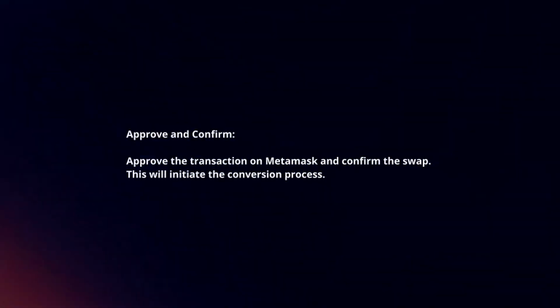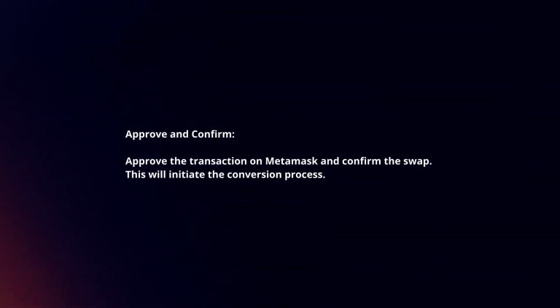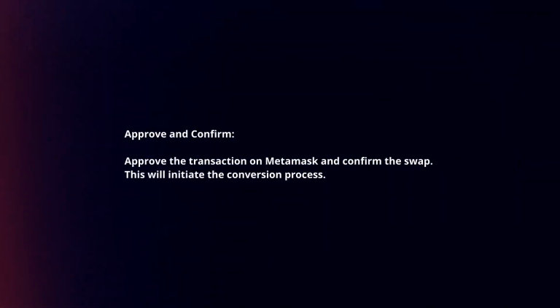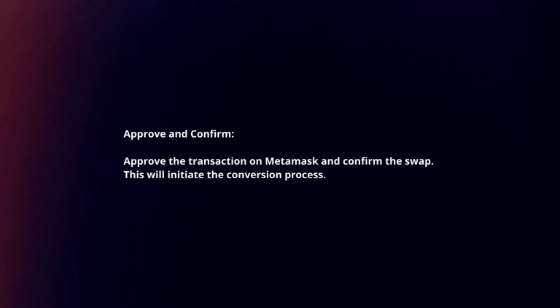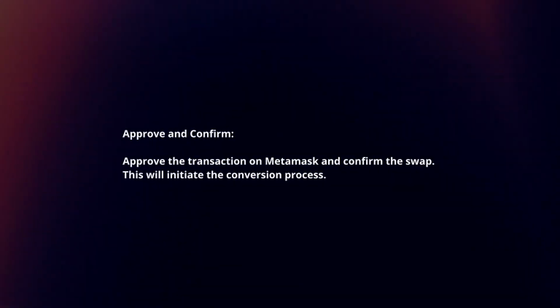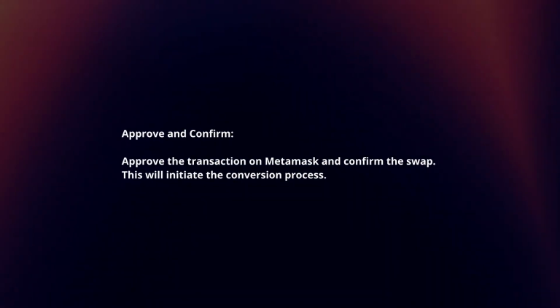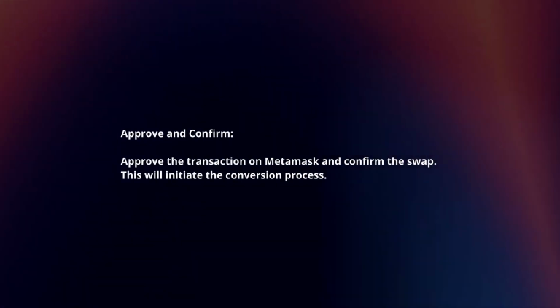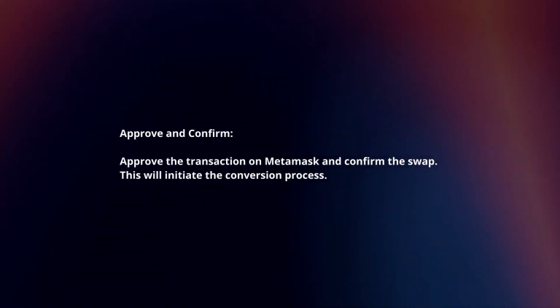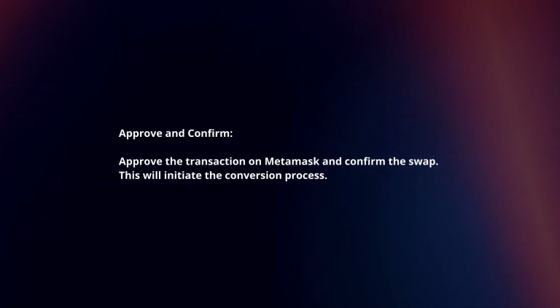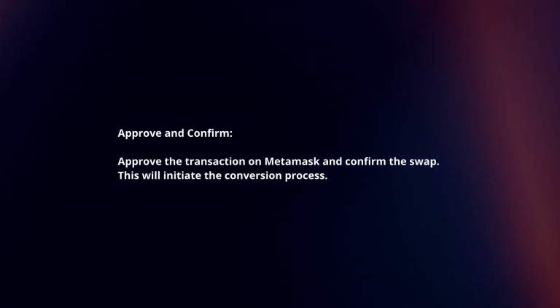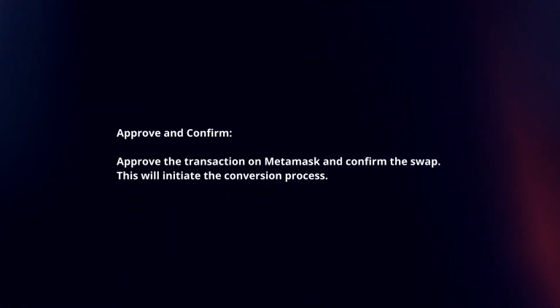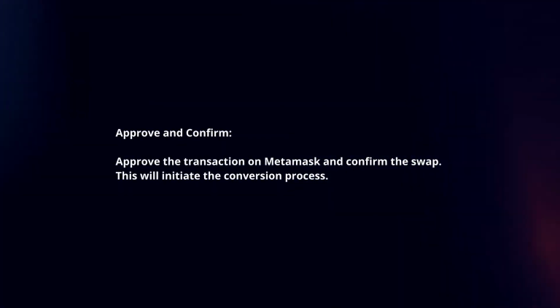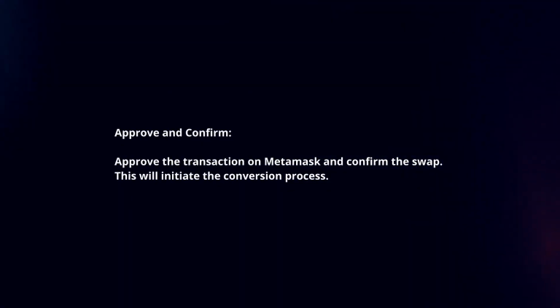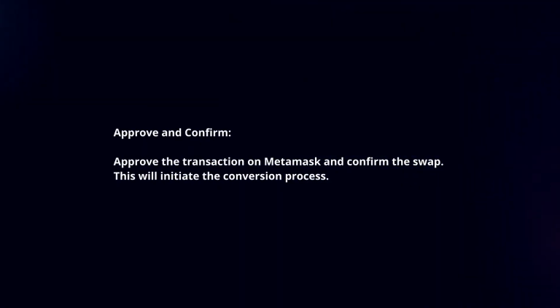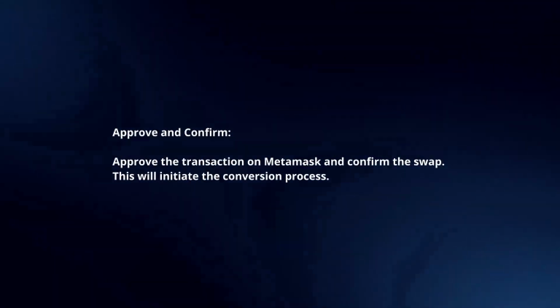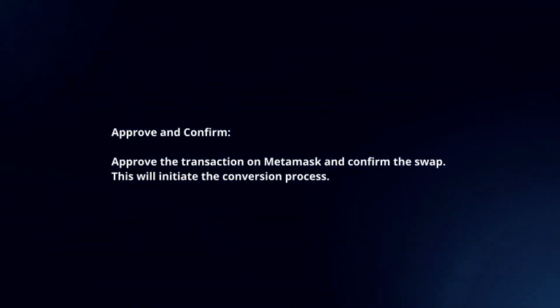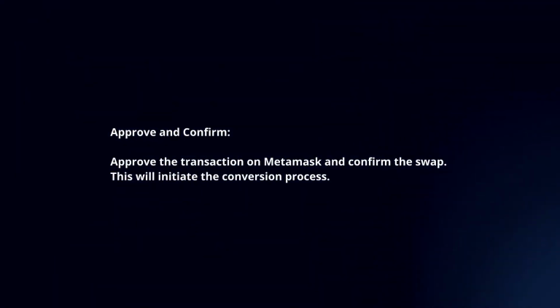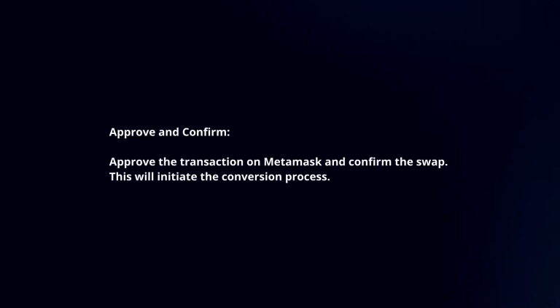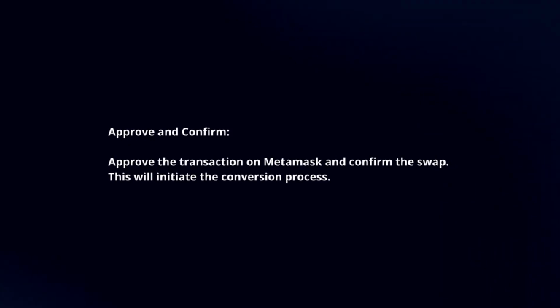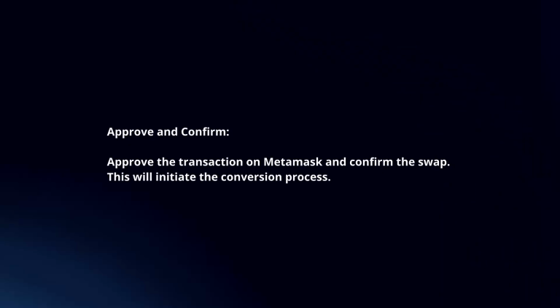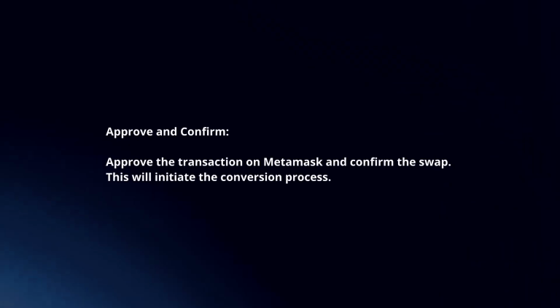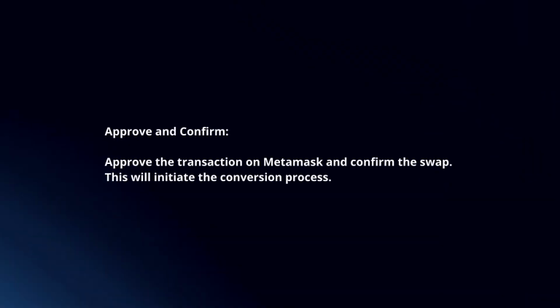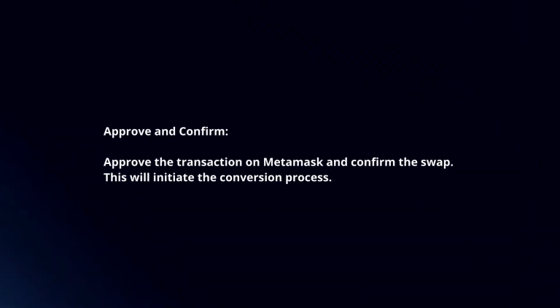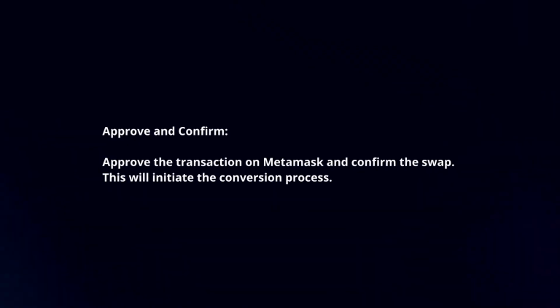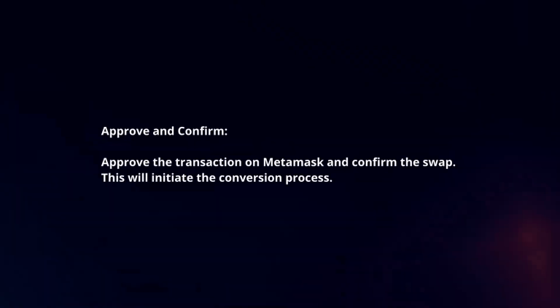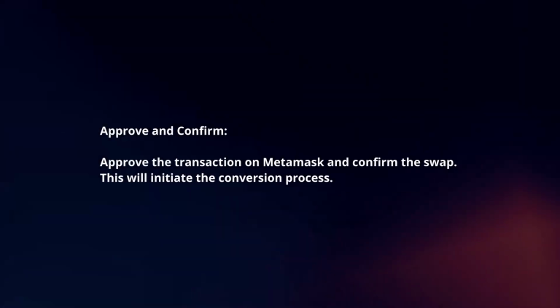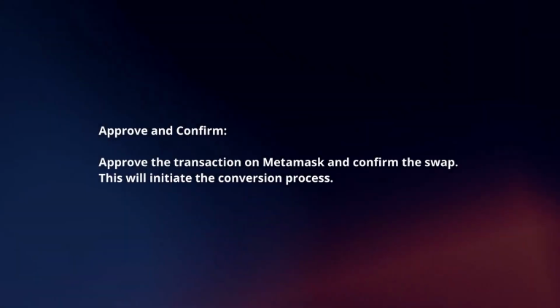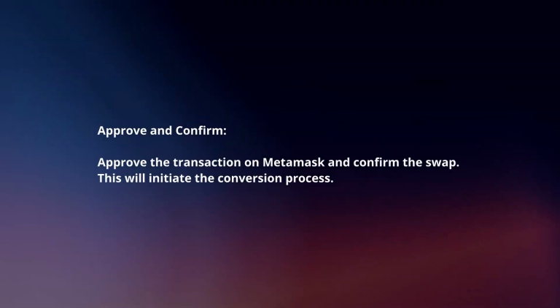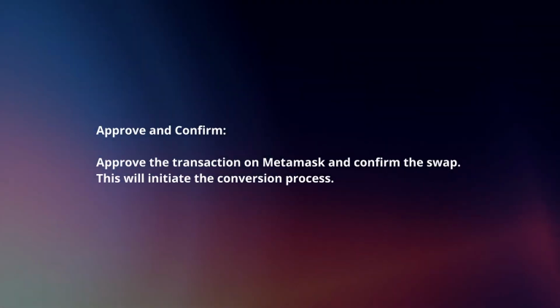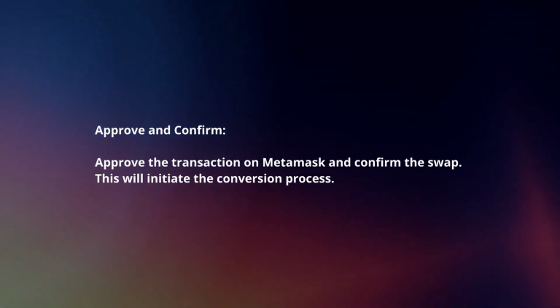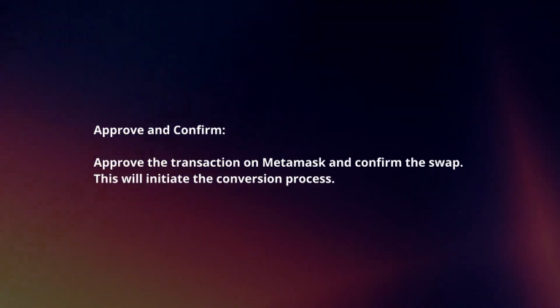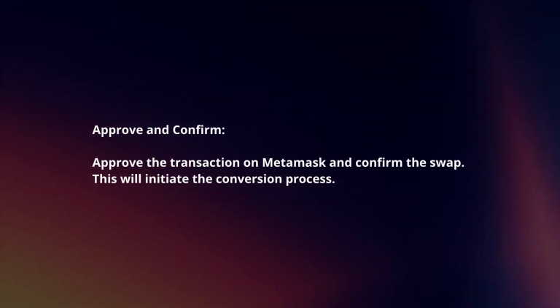Approve and confirm. Approve the transaction on MetaMask and confirm the swap. This will initiate the conversion process.